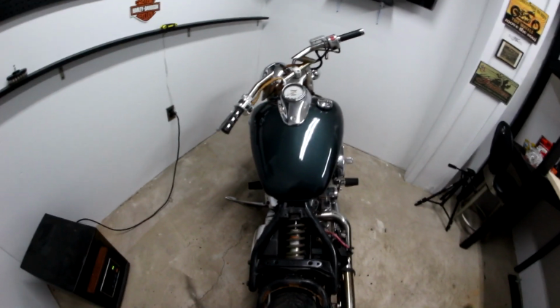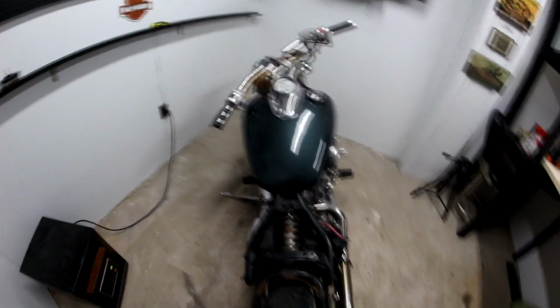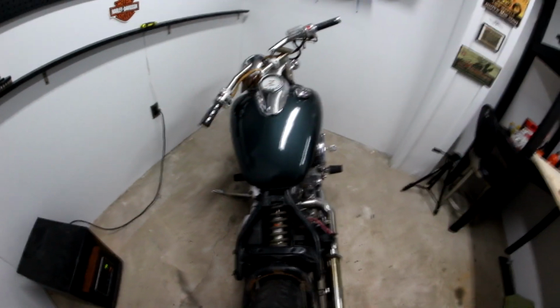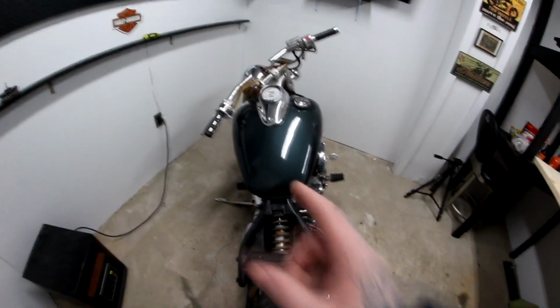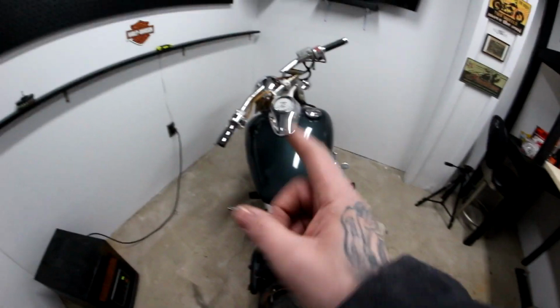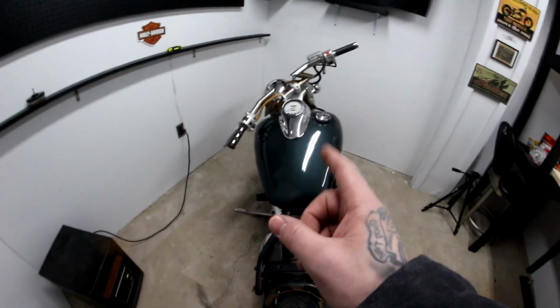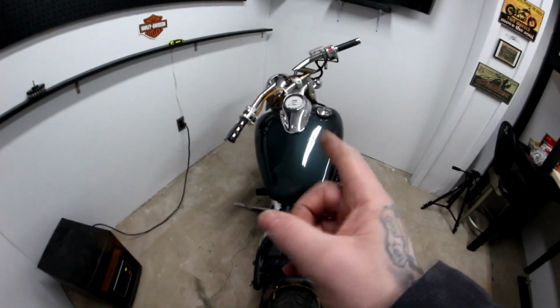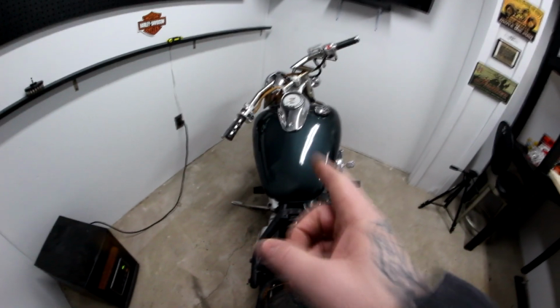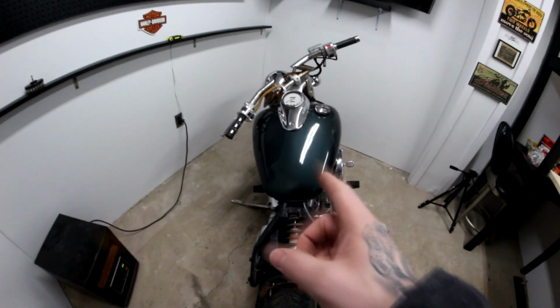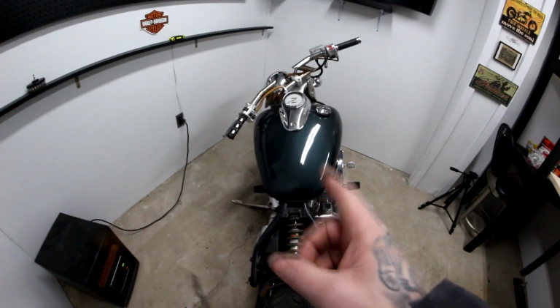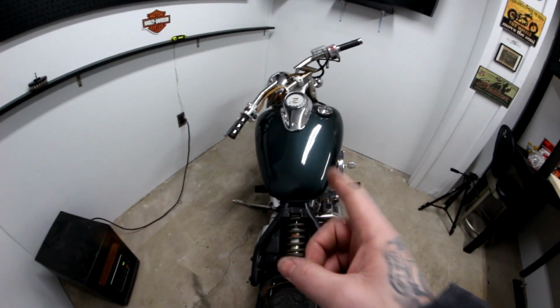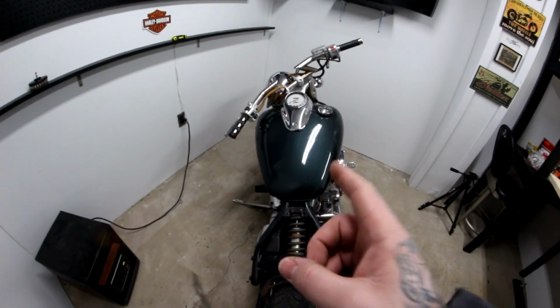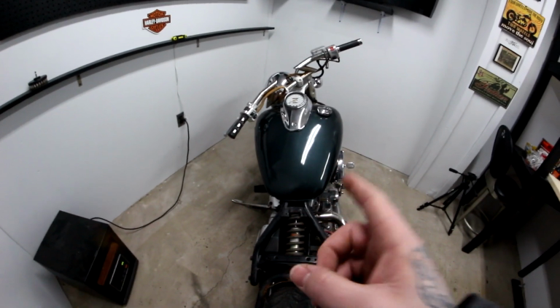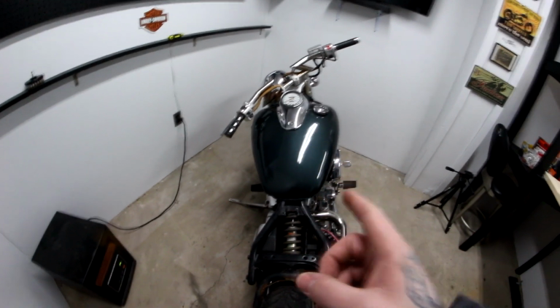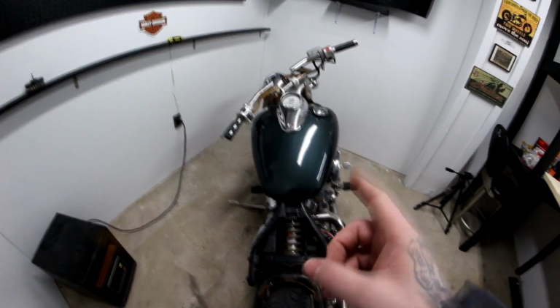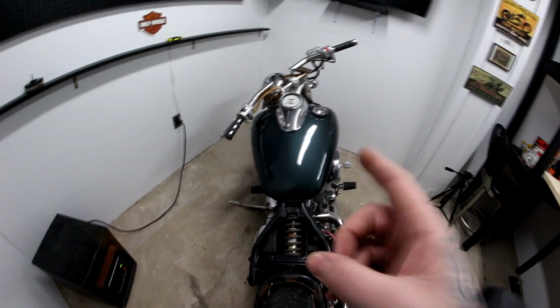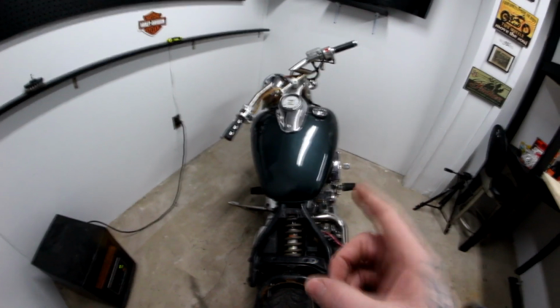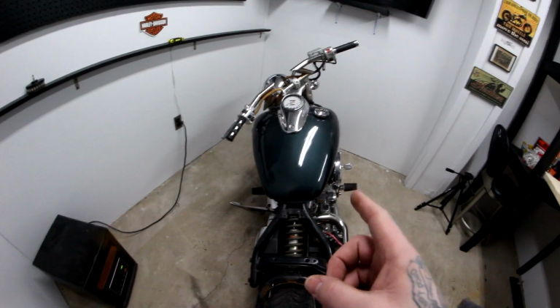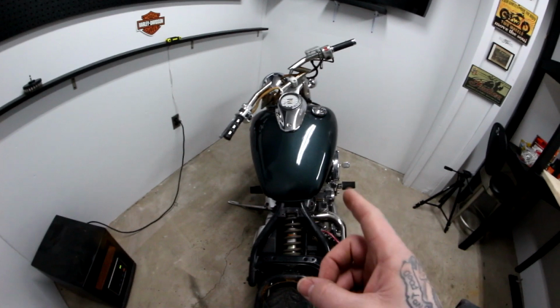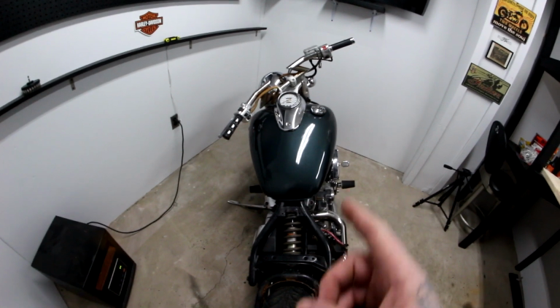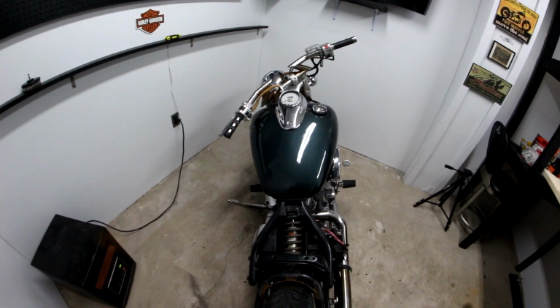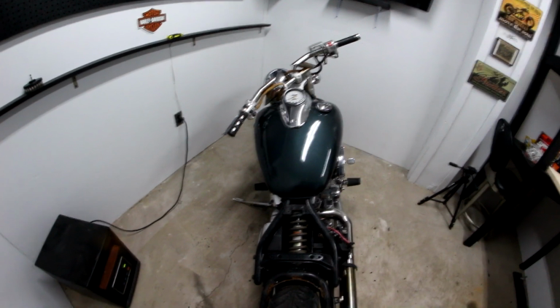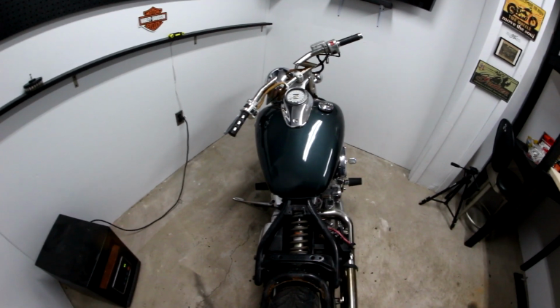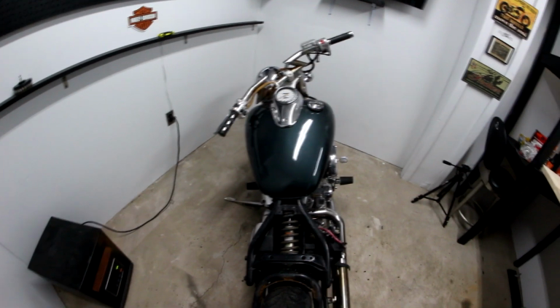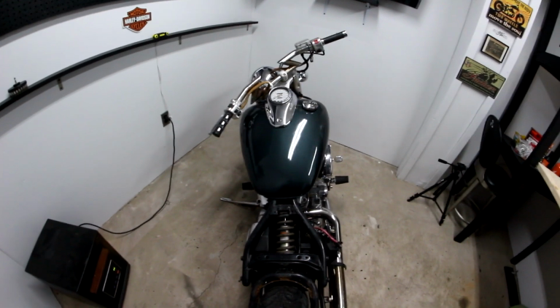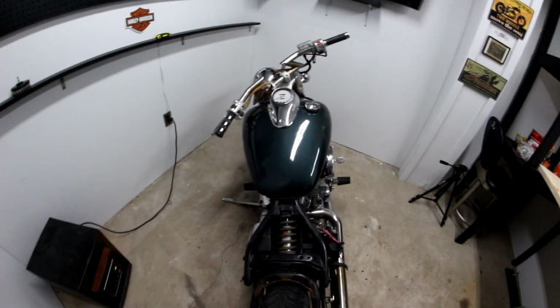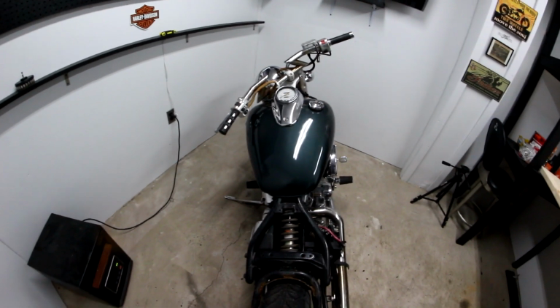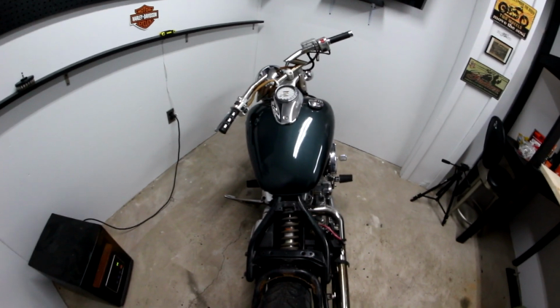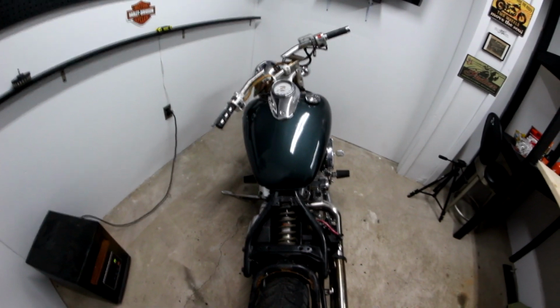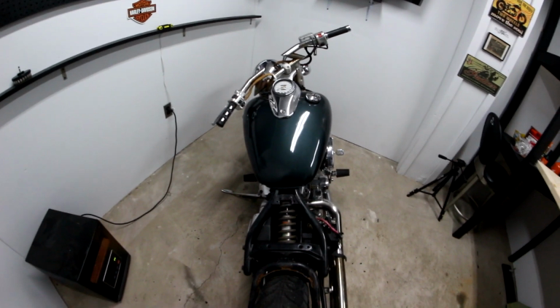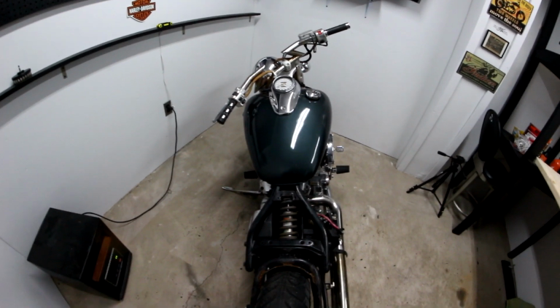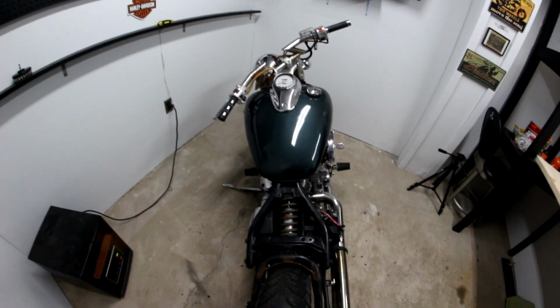The gas tank — we're going to make our money back just on the gas tank. Gas tanks are expensive.